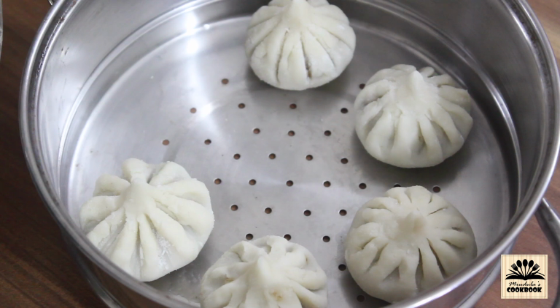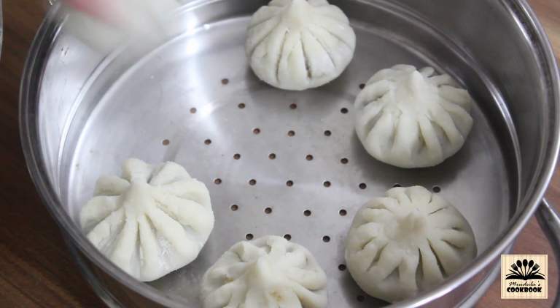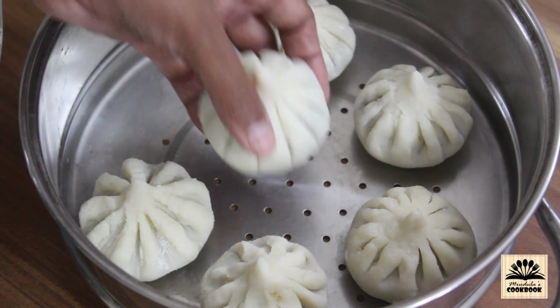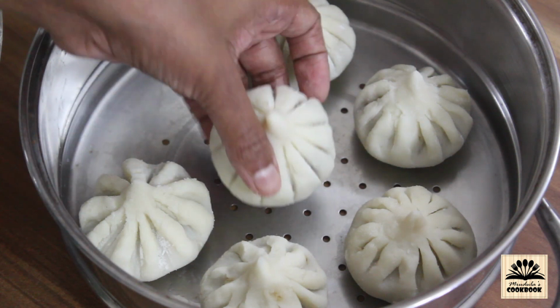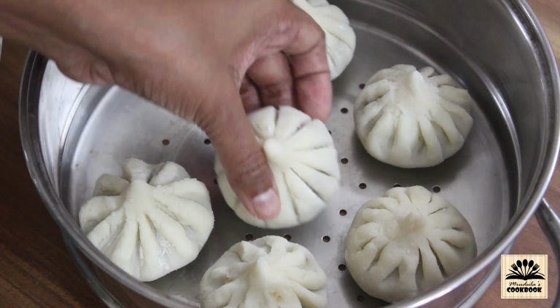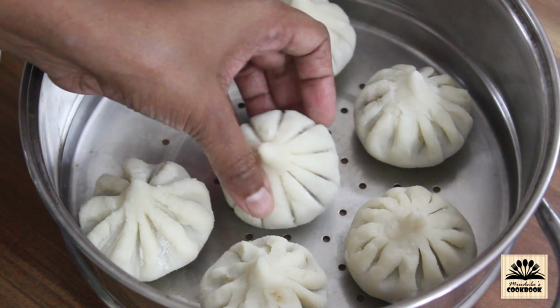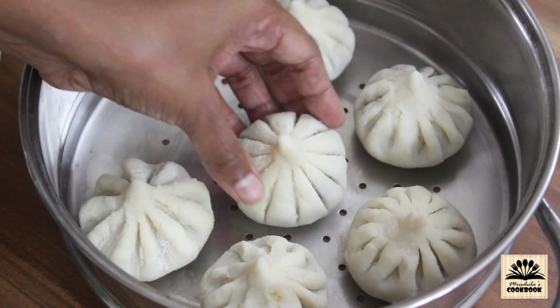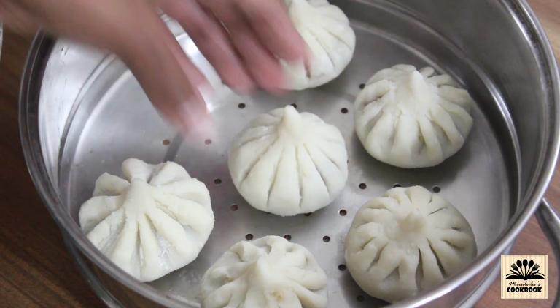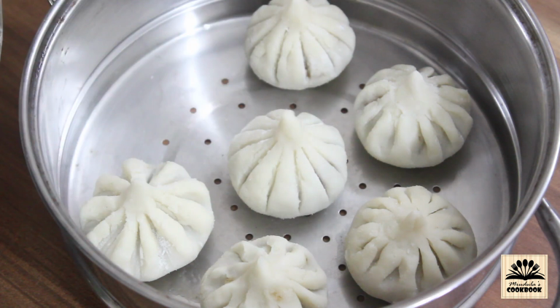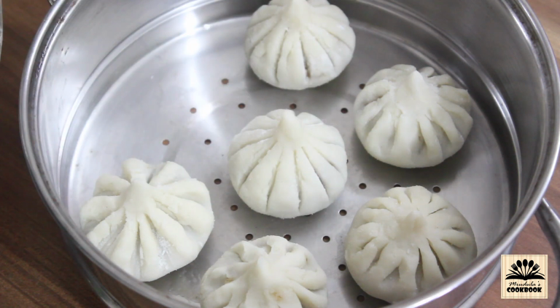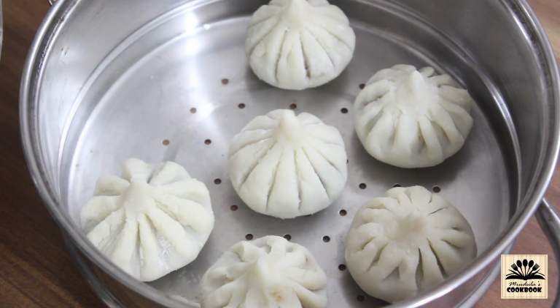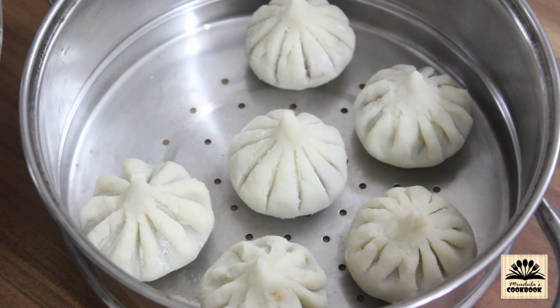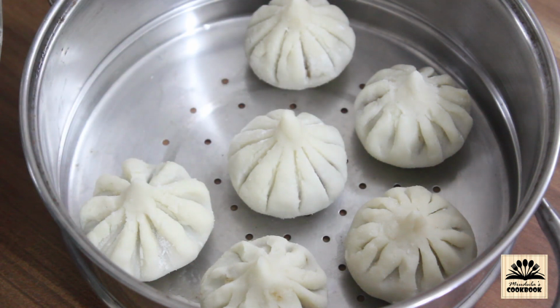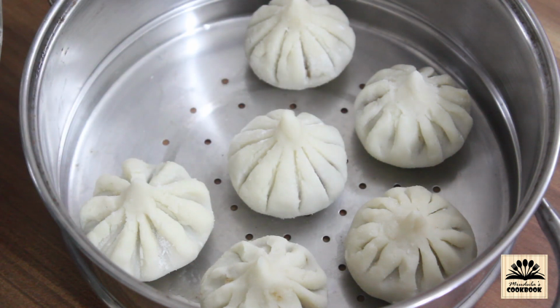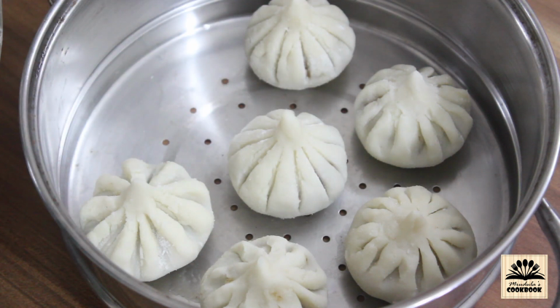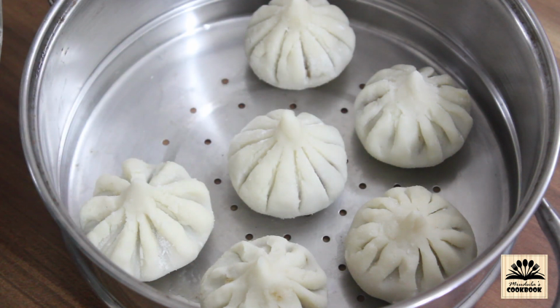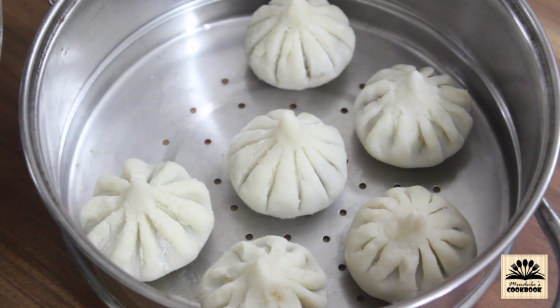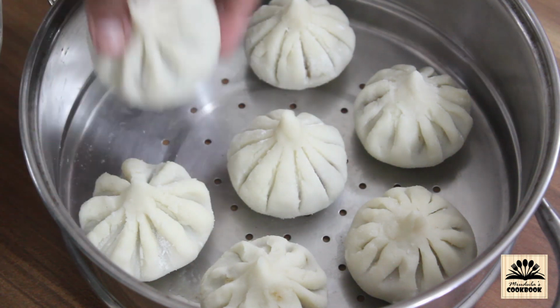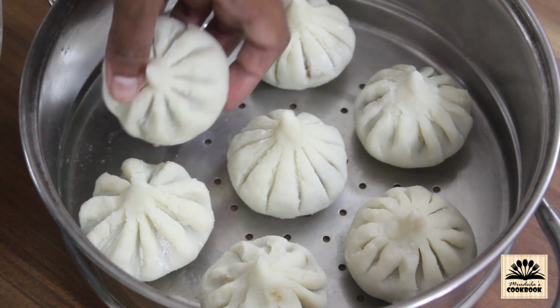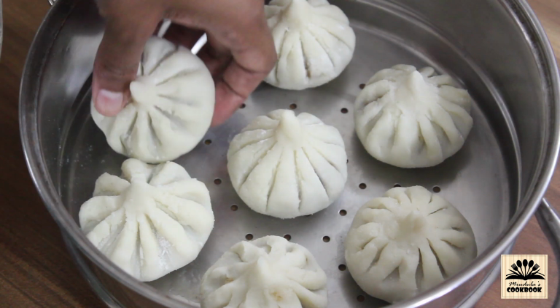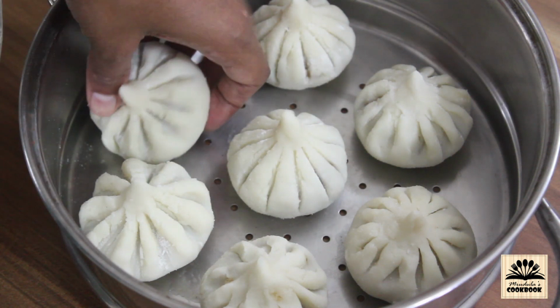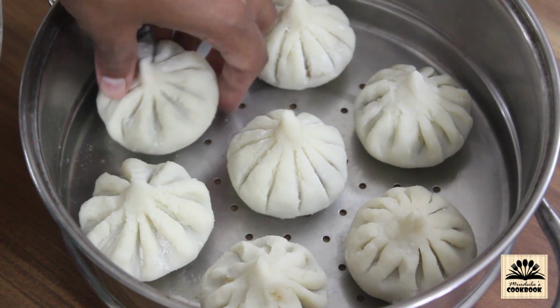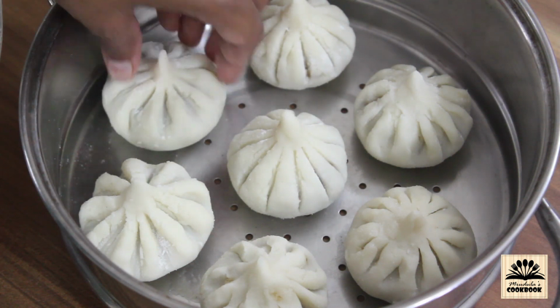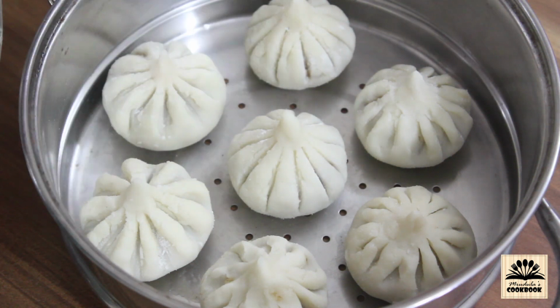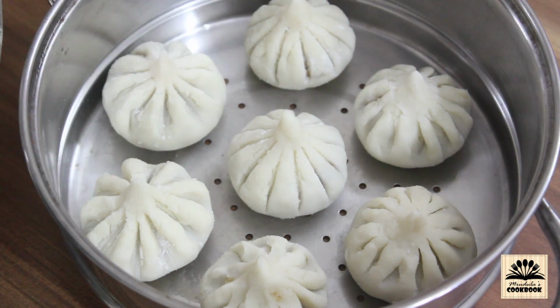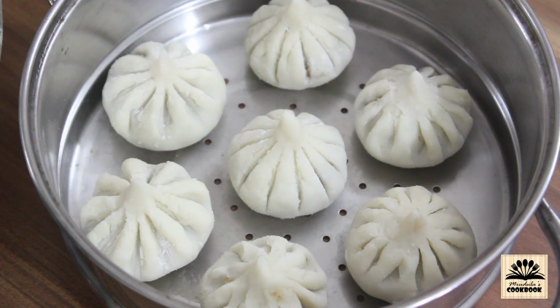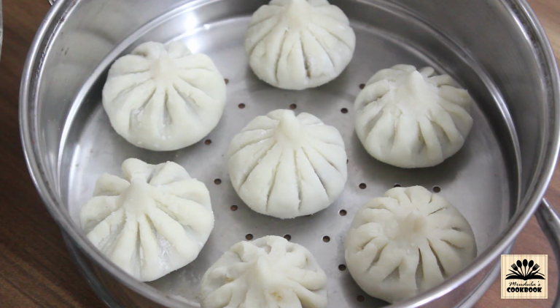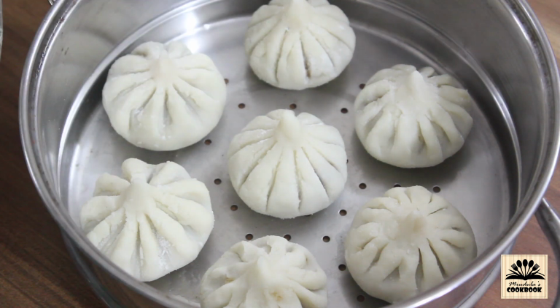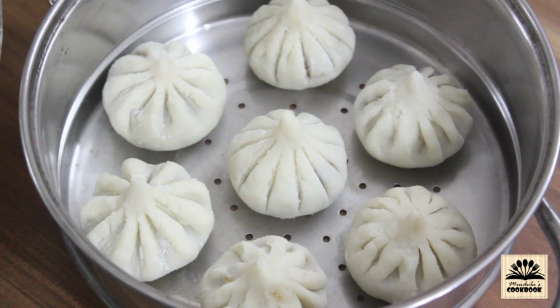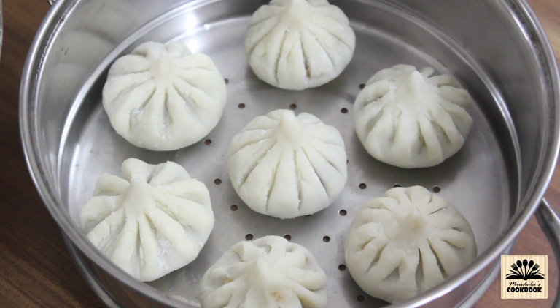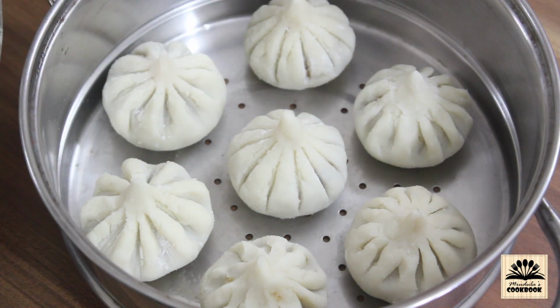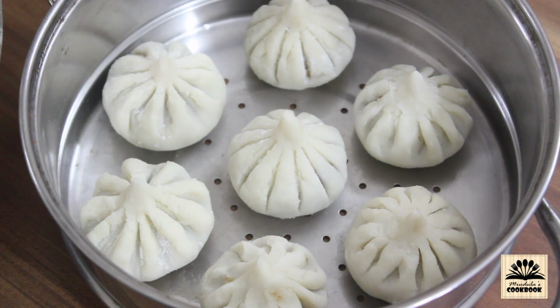To watch this recipe in Hindi, check the link in the description box below and also subscribe to Rudula's Cookbook Hindi channel.